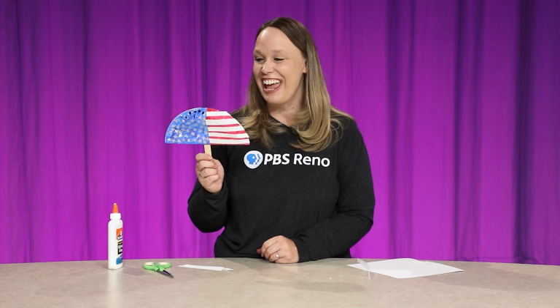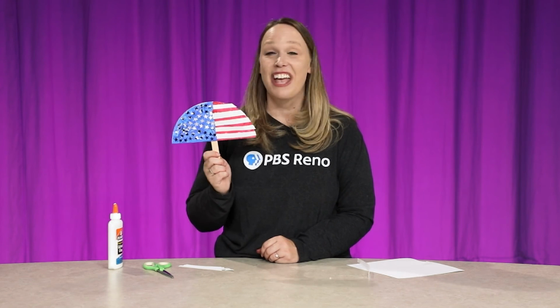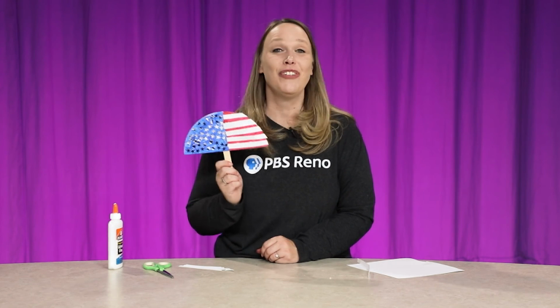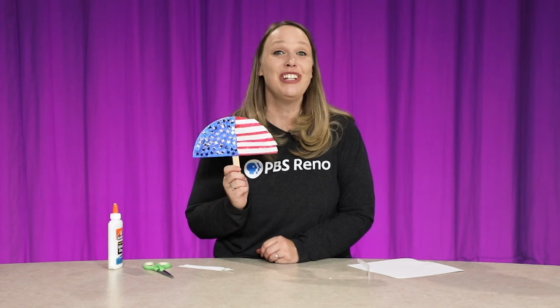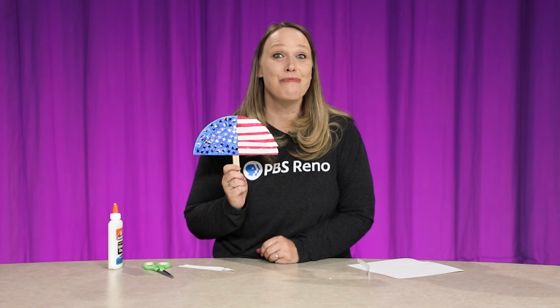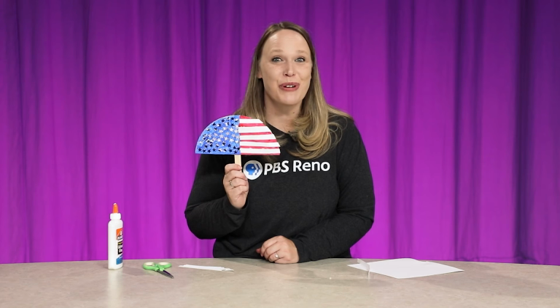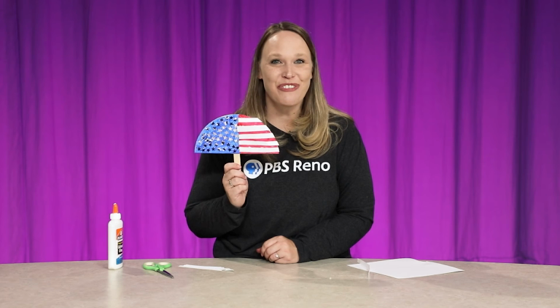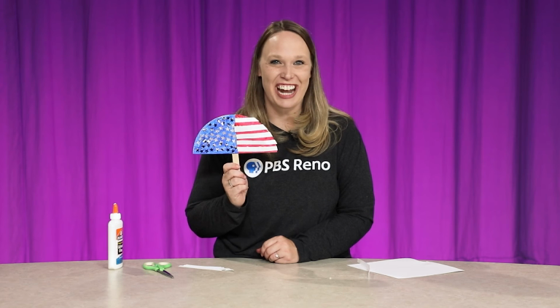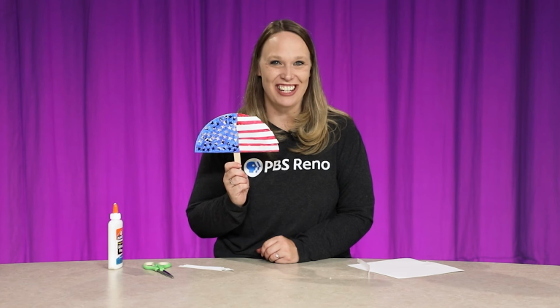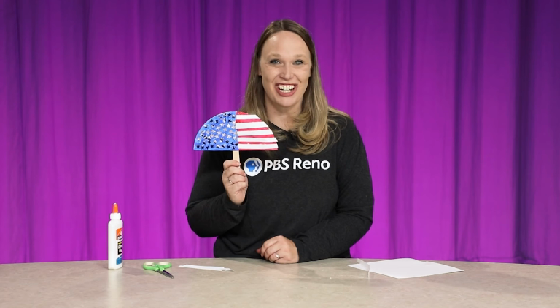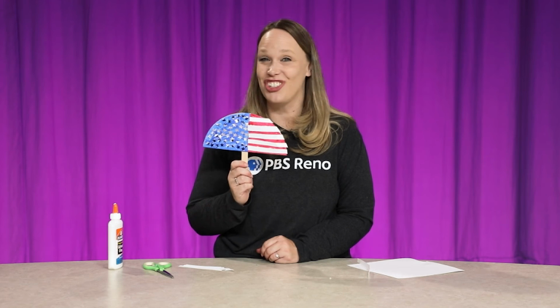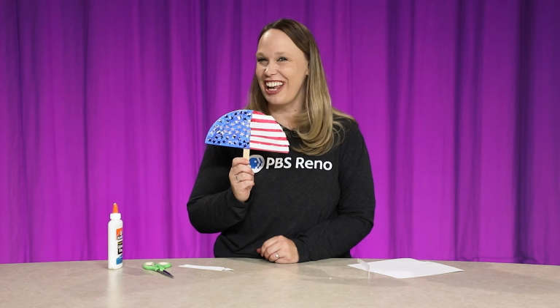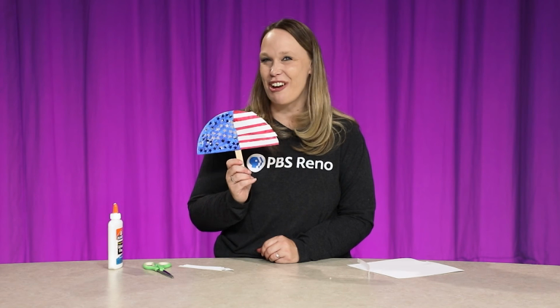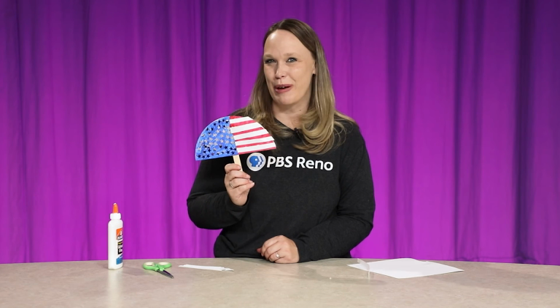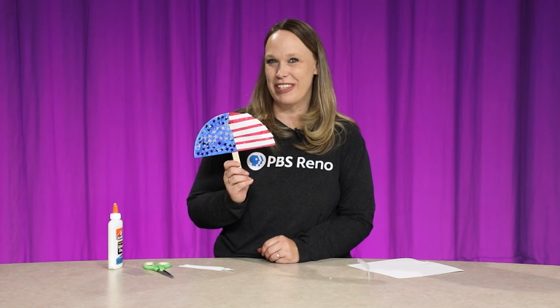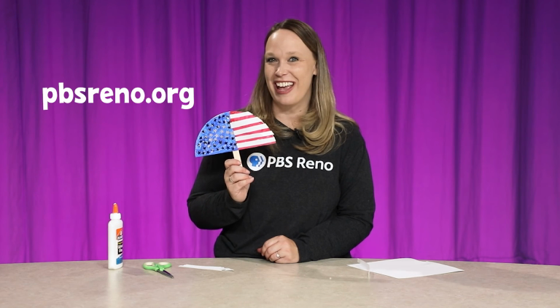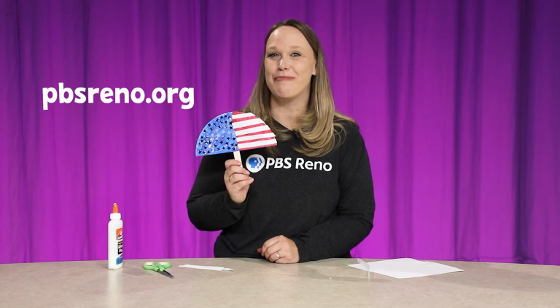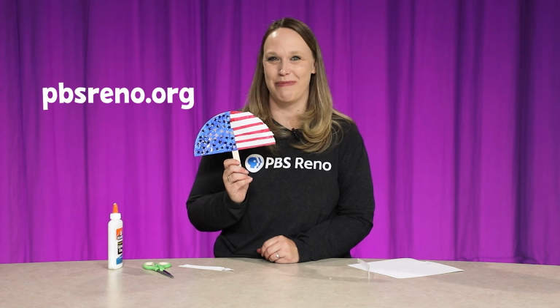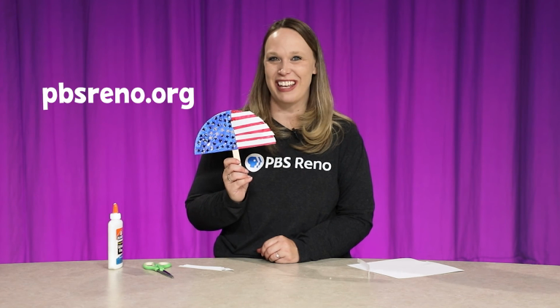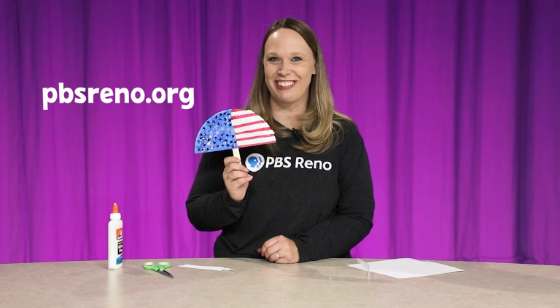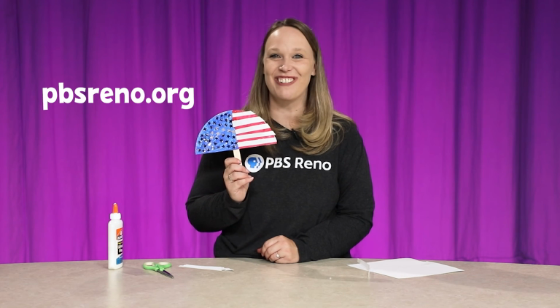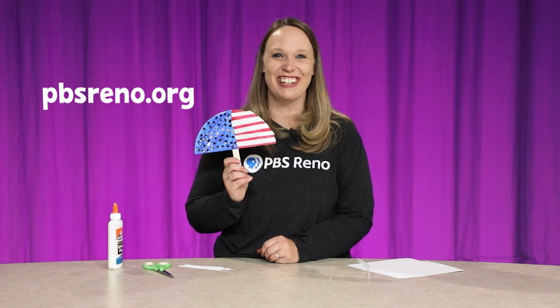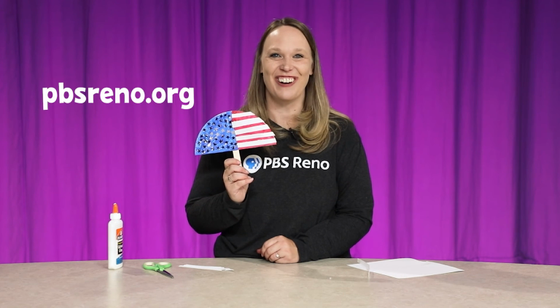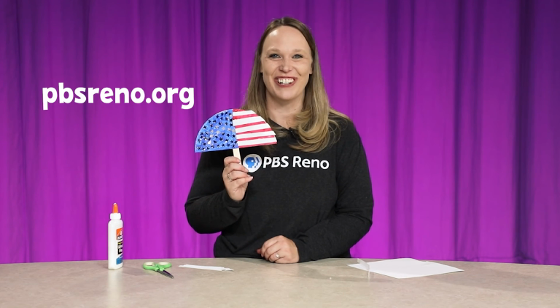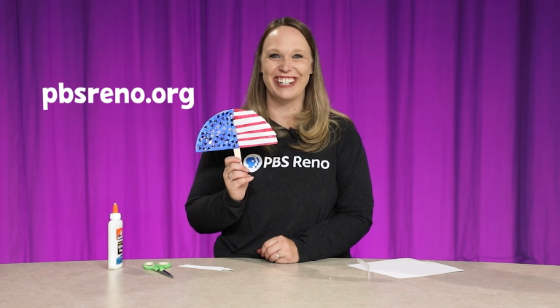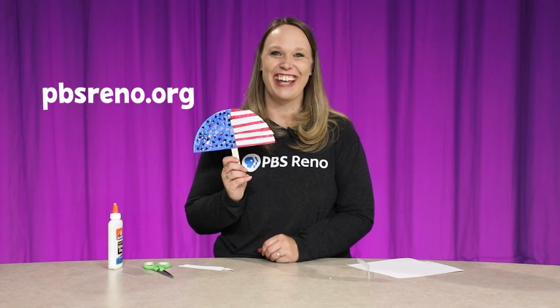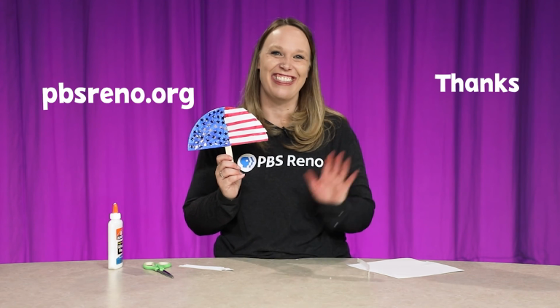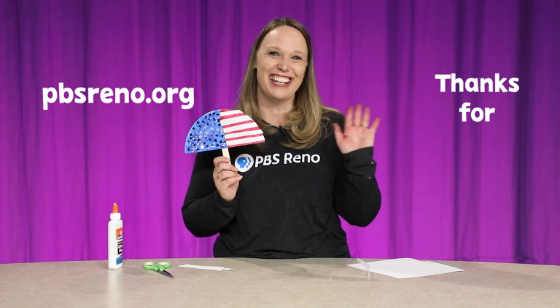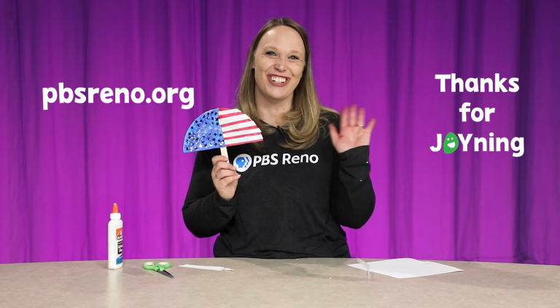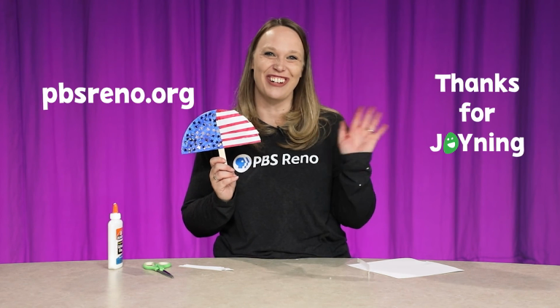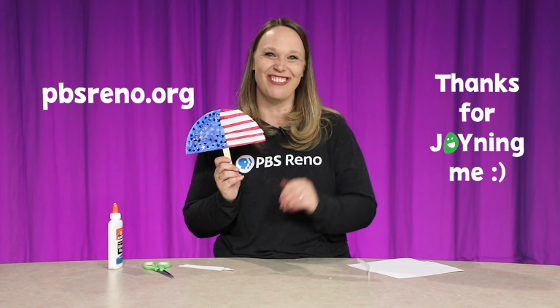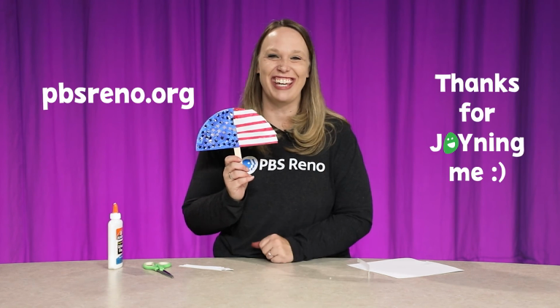If you want to do more fun activities, check out our website at pbsreno.org. Thanks for joining me.